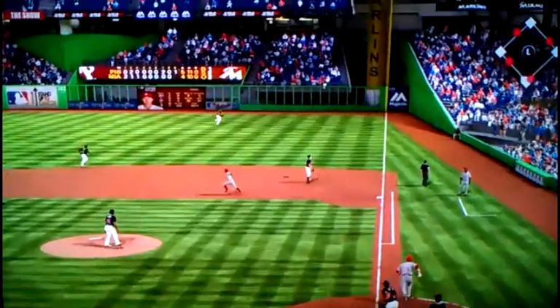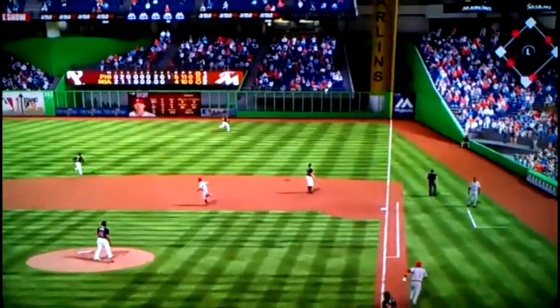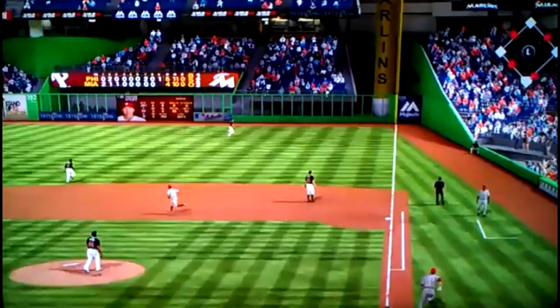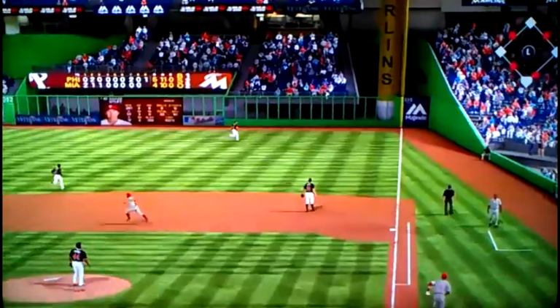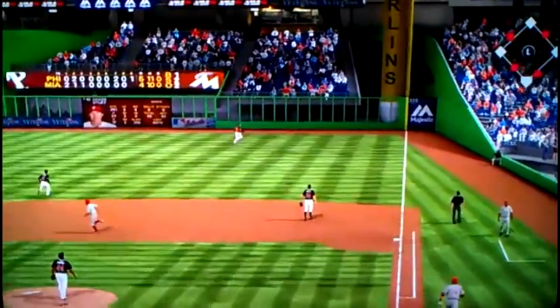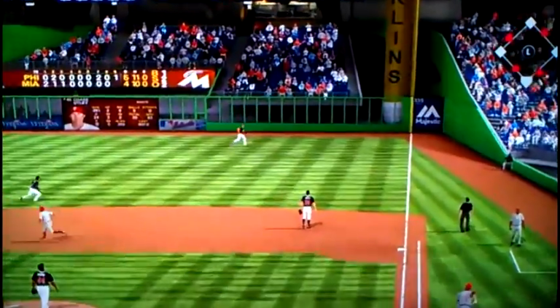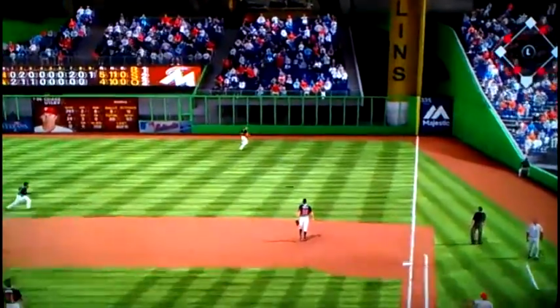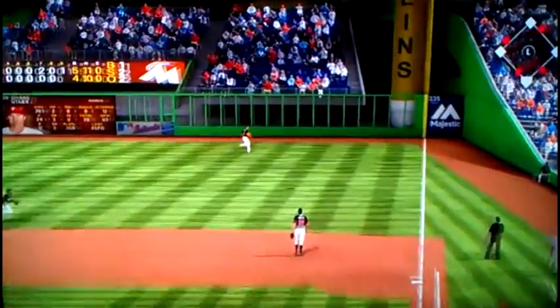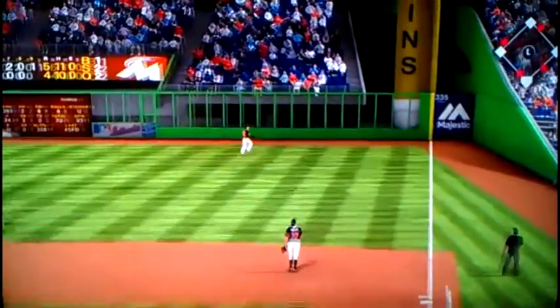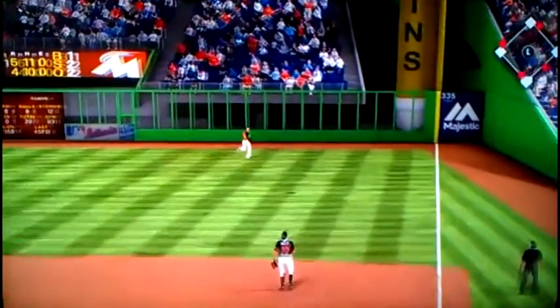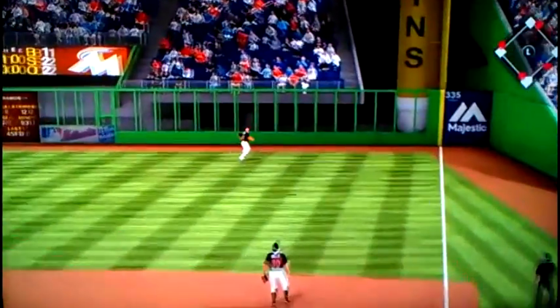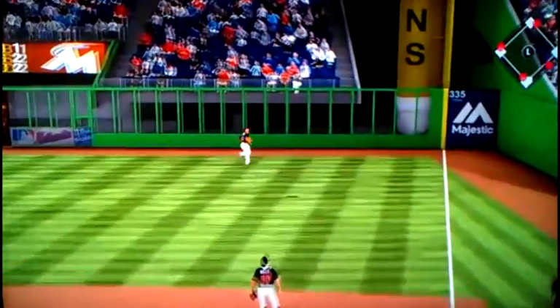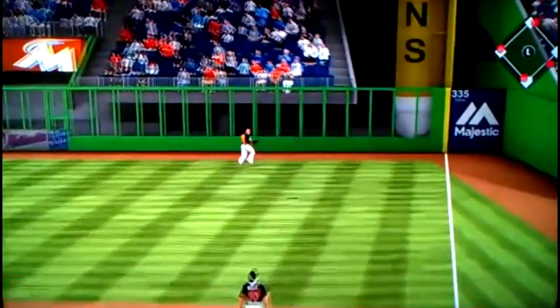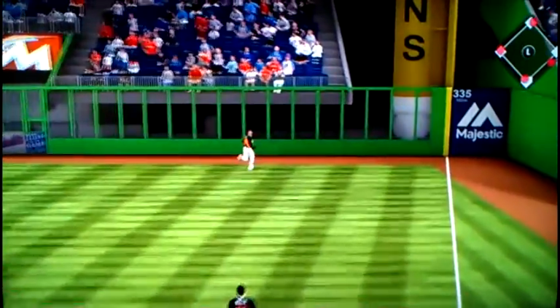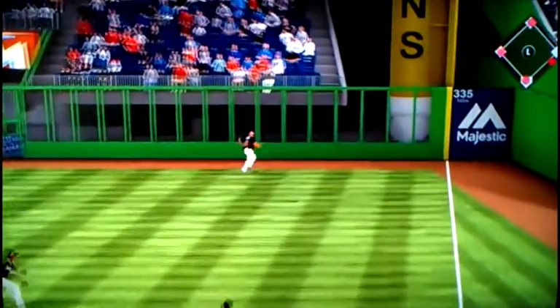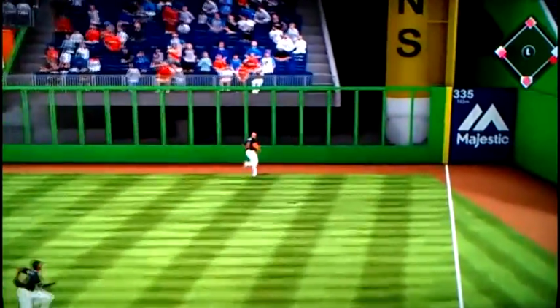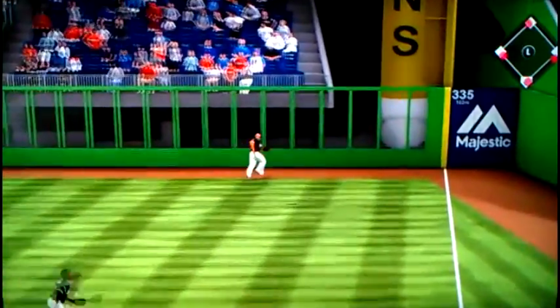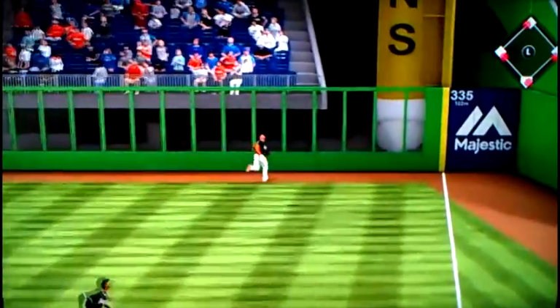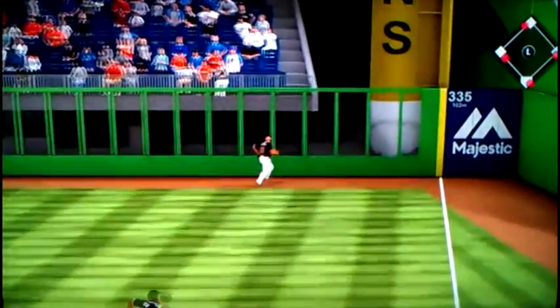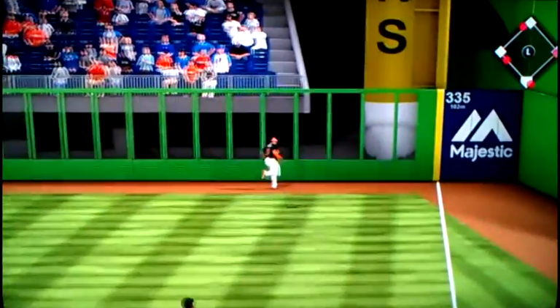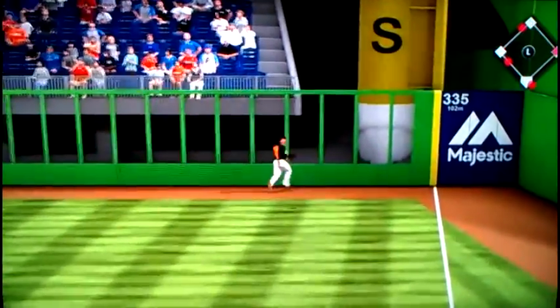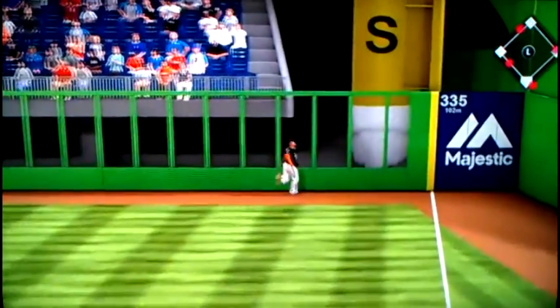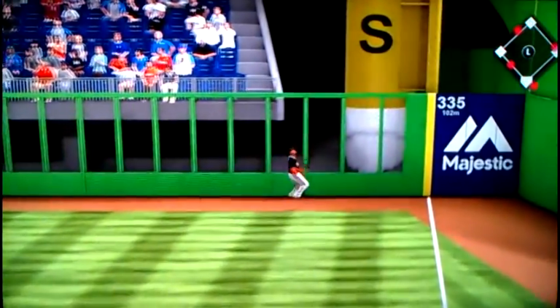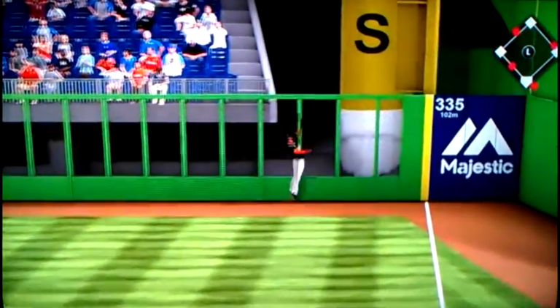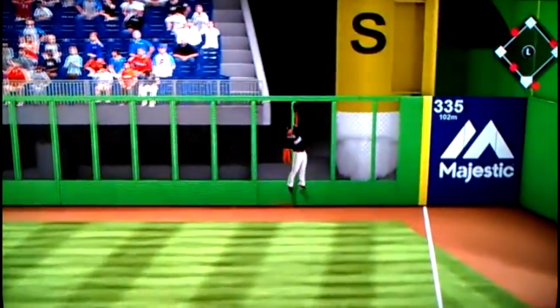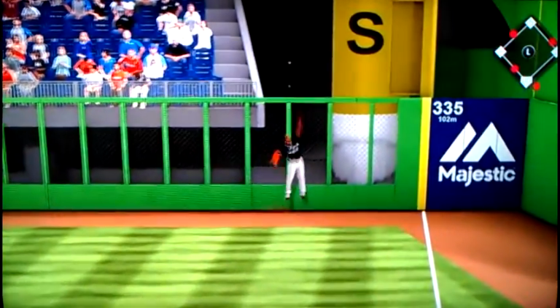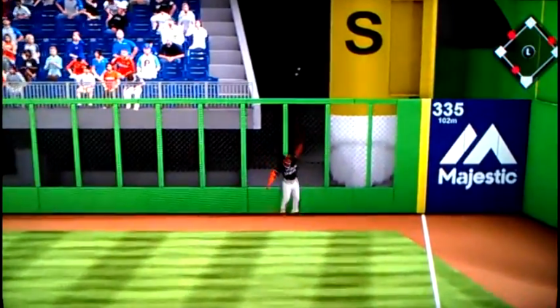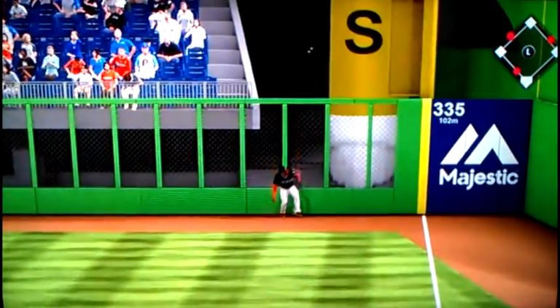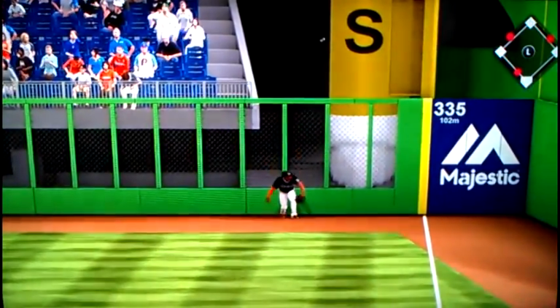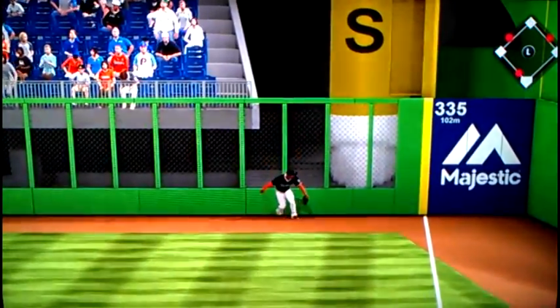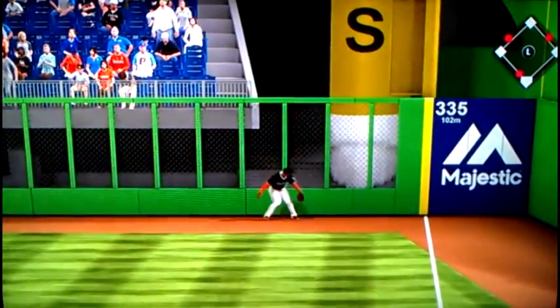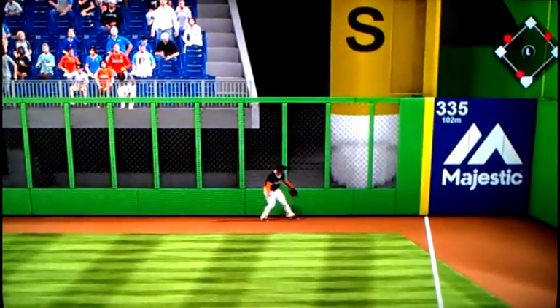At least skies it to right field. That's pretty well hit. It is deep. It is gone — another home run.